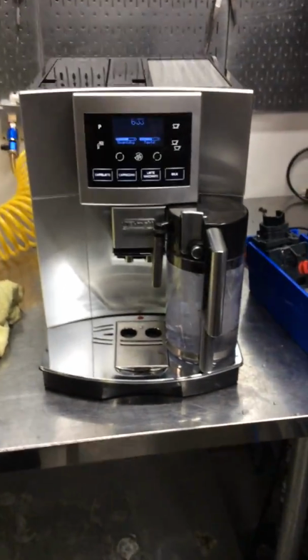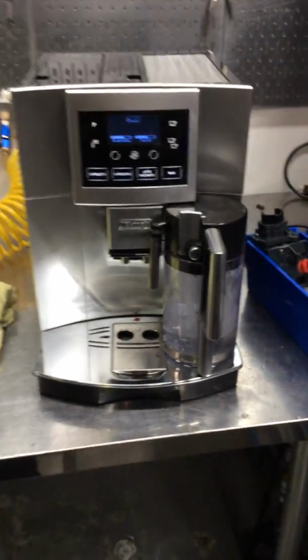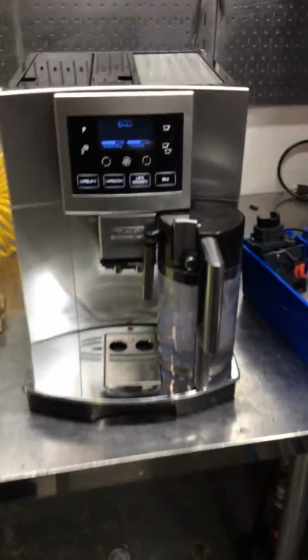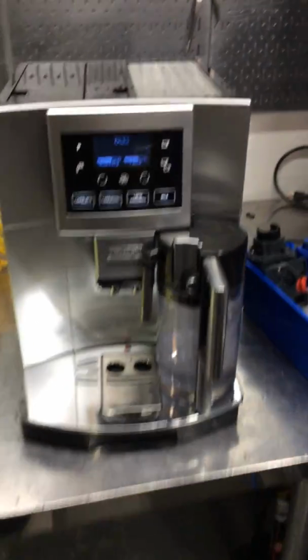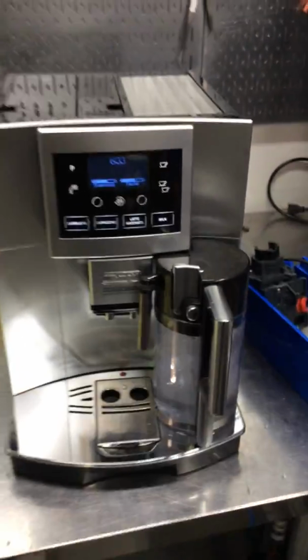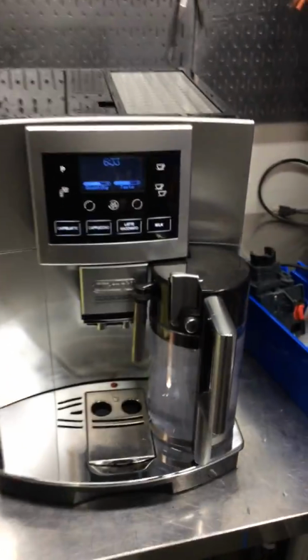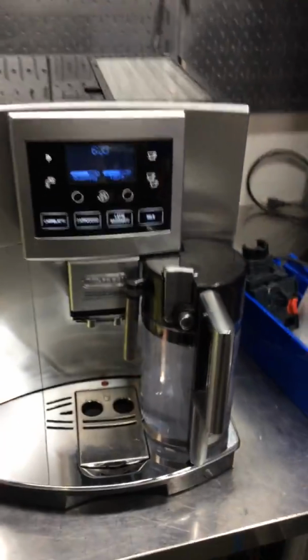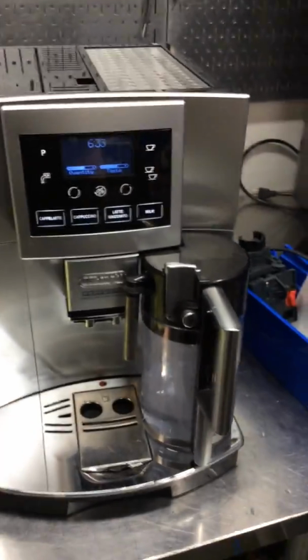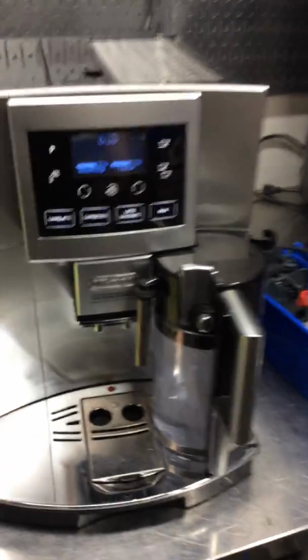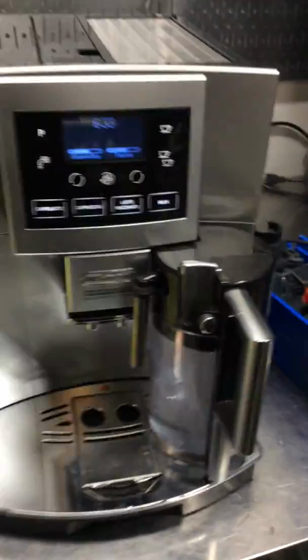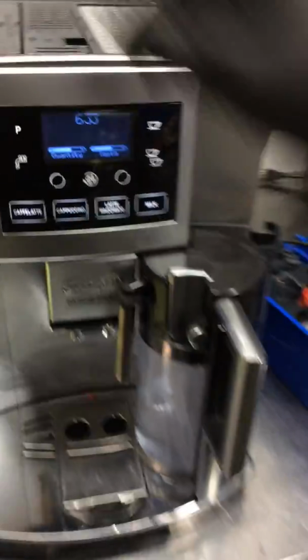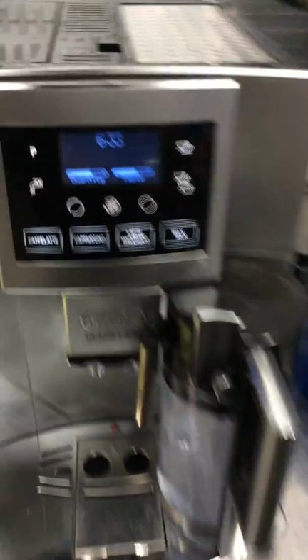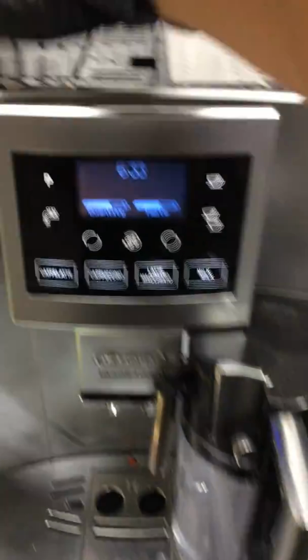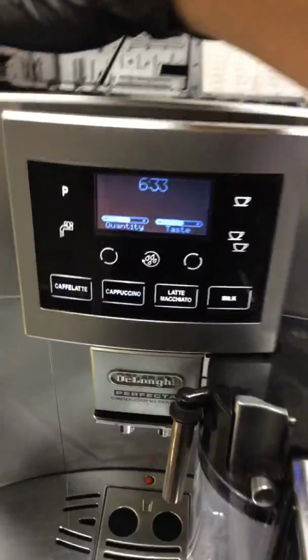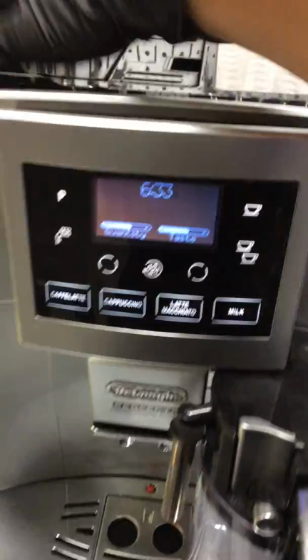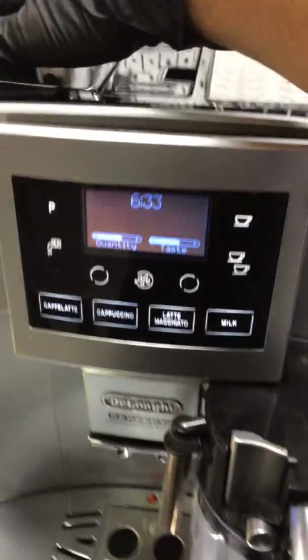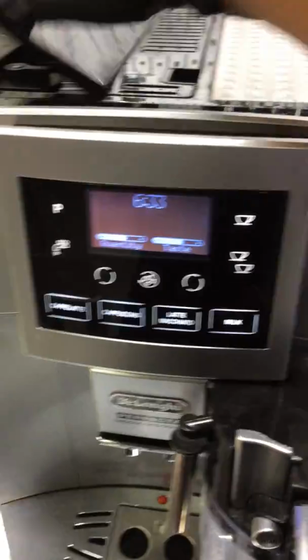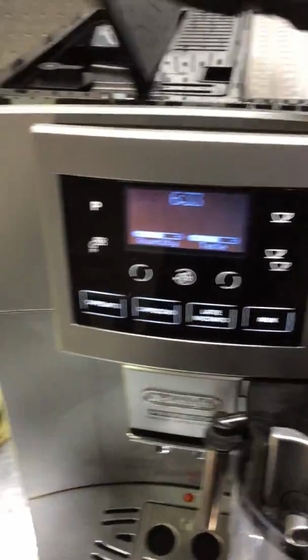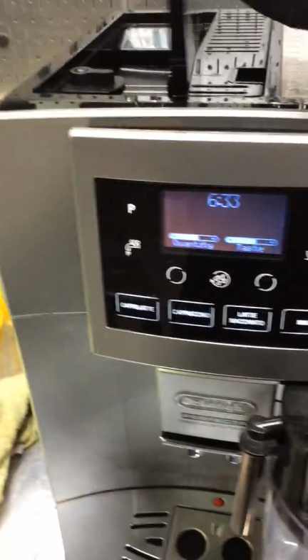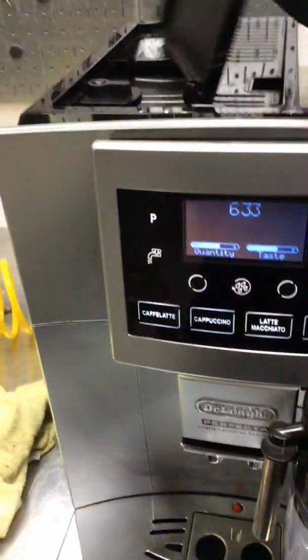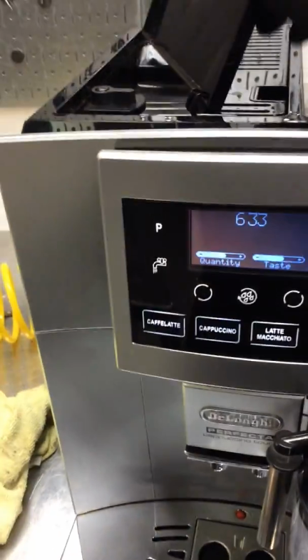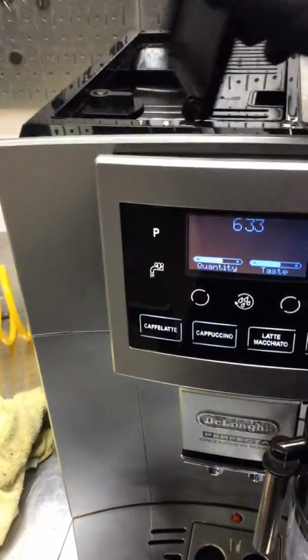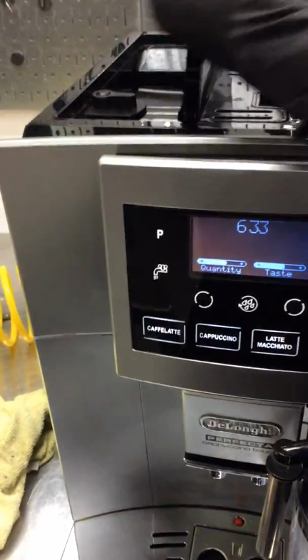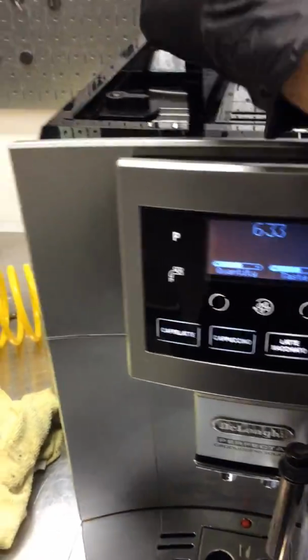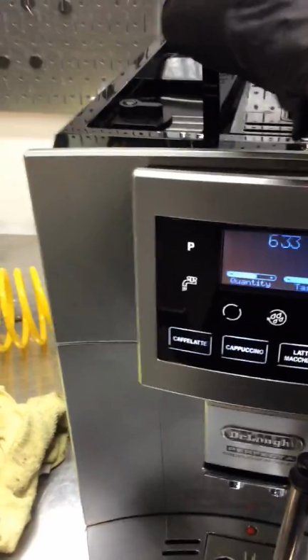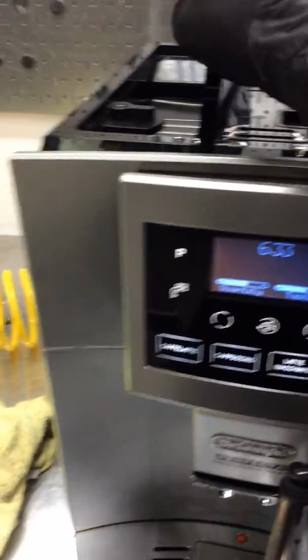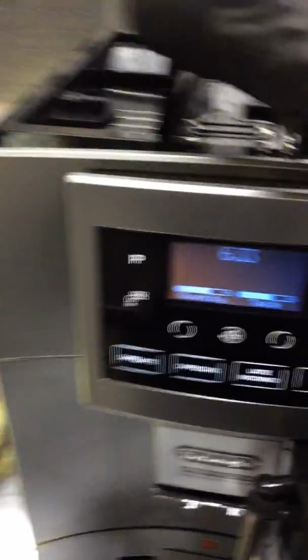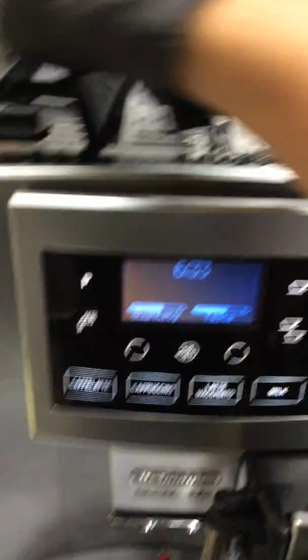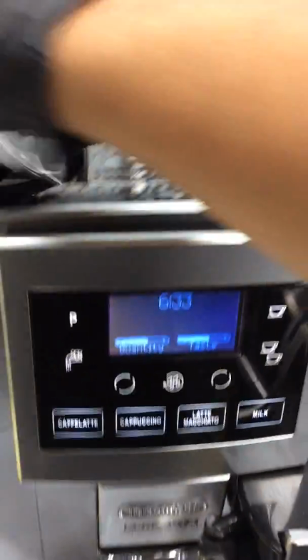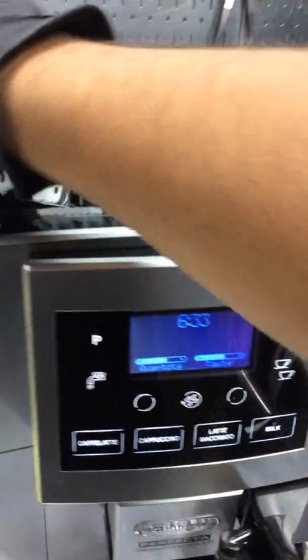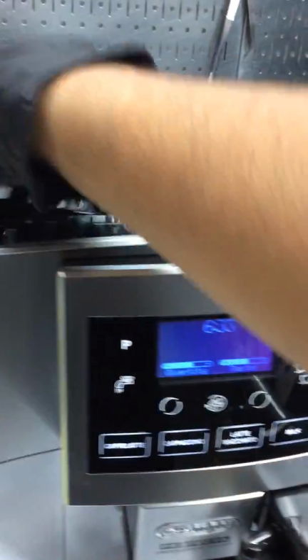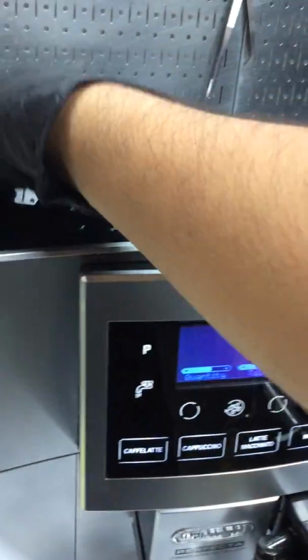Hello everyone, welcome to Cannon Coffee. Here we have the Longhi Perfecta Cappuccino Espresso machine.